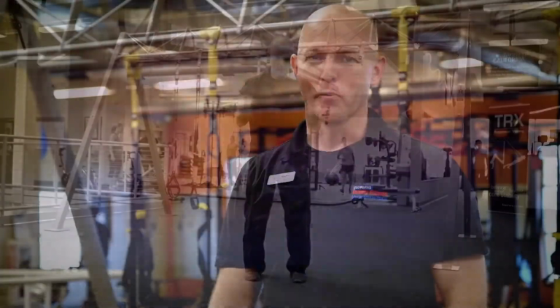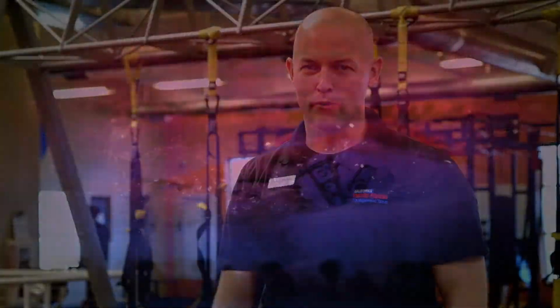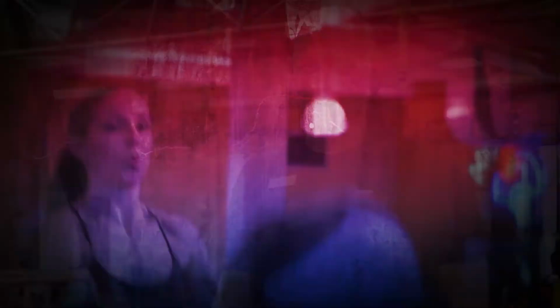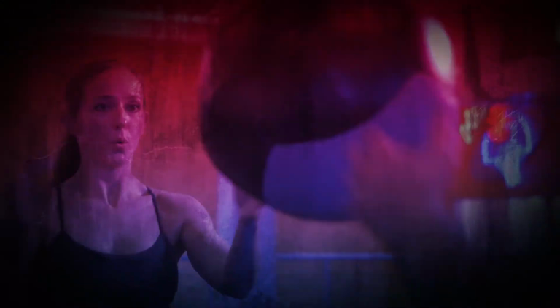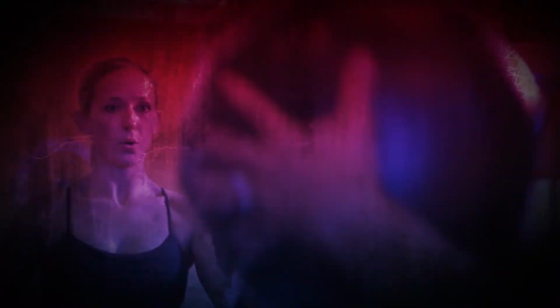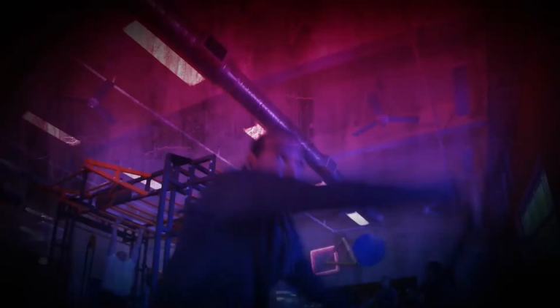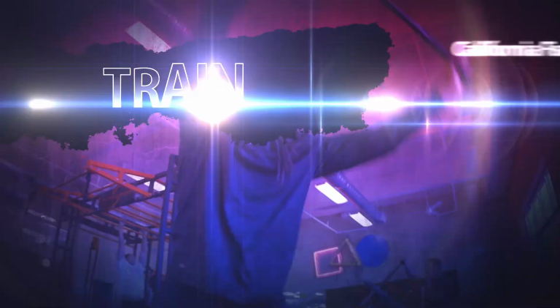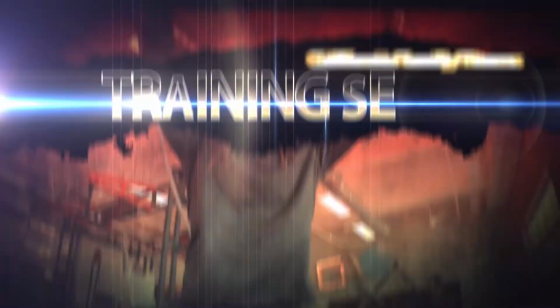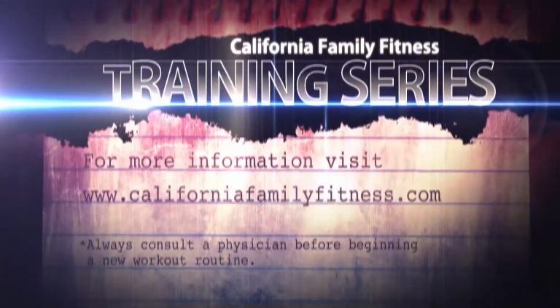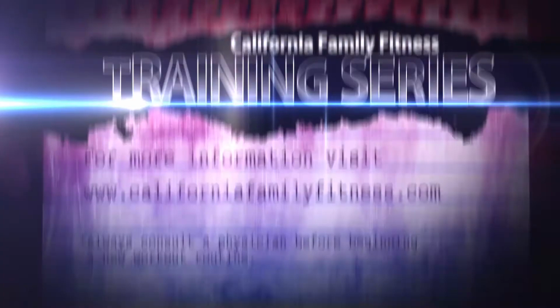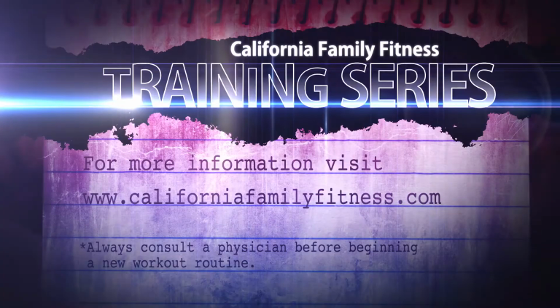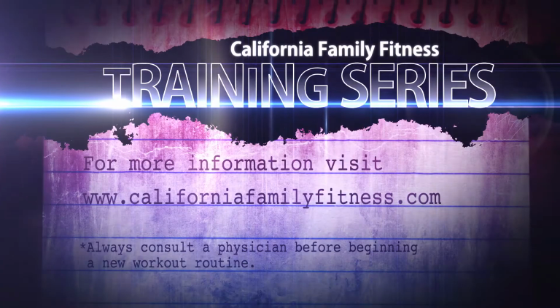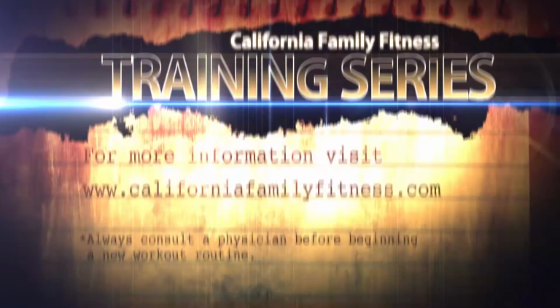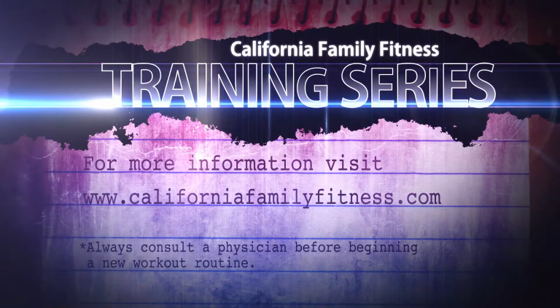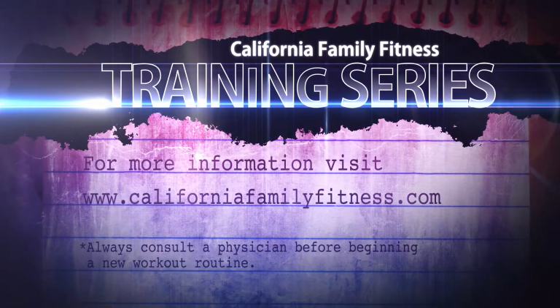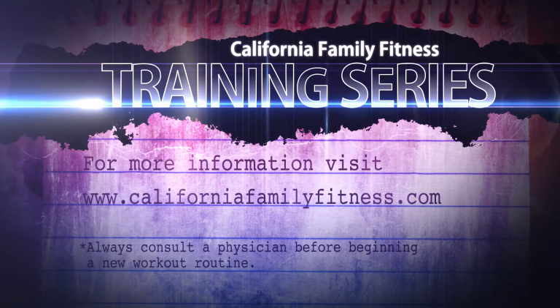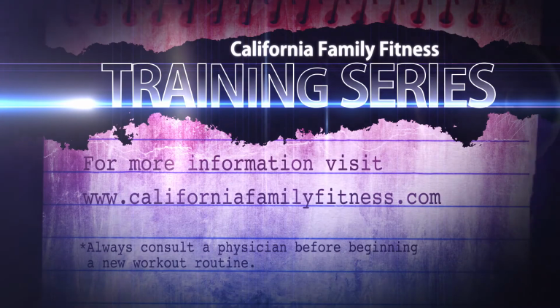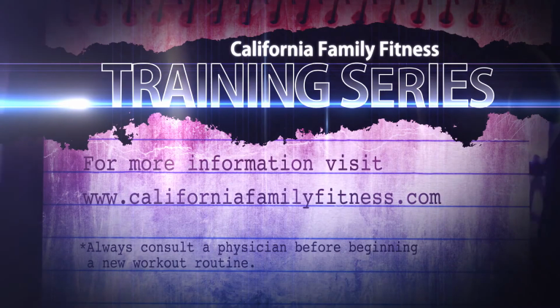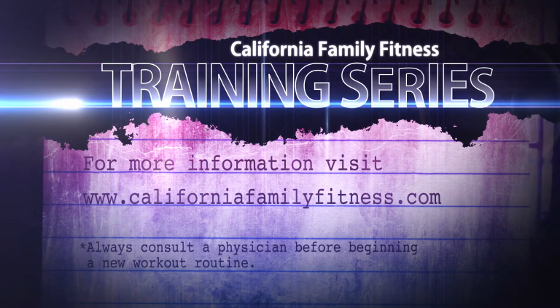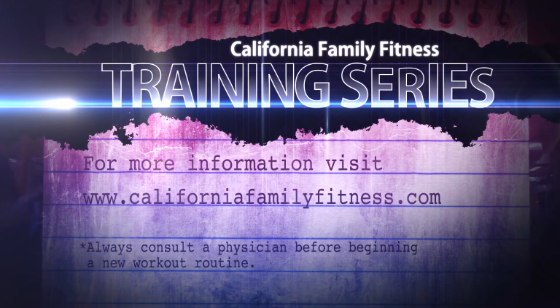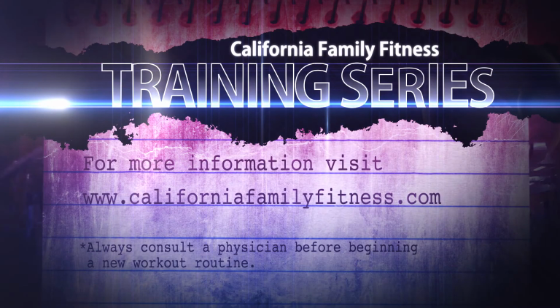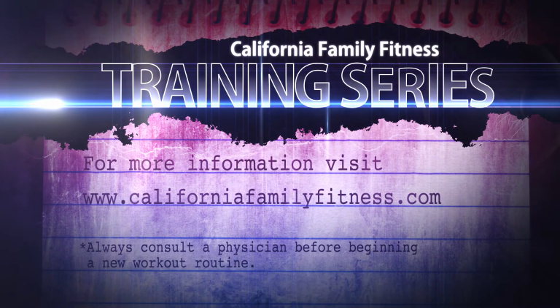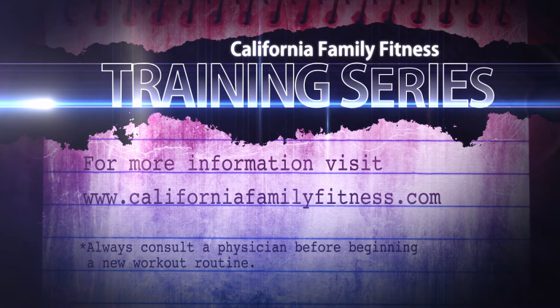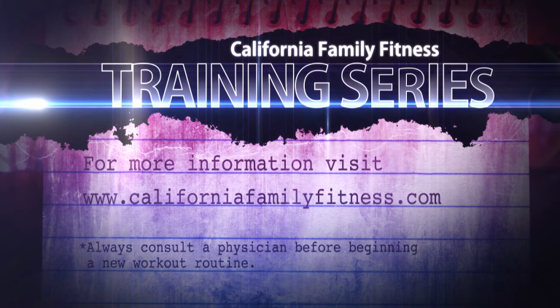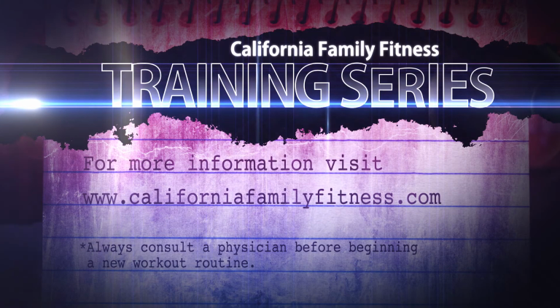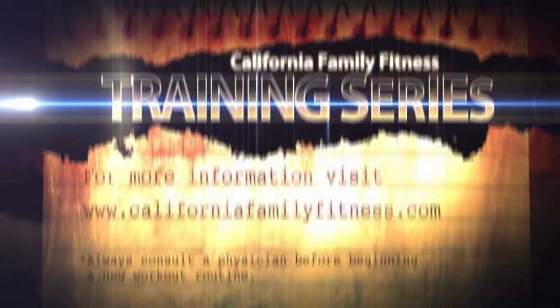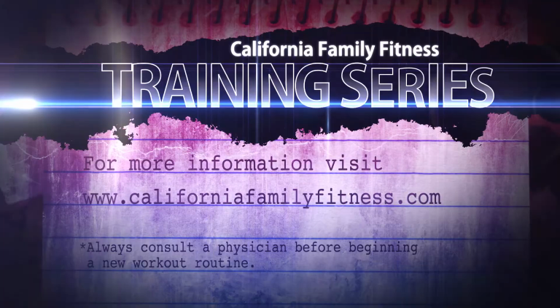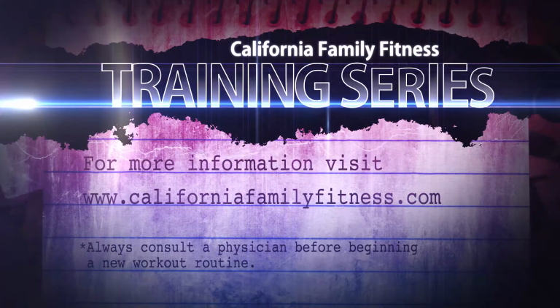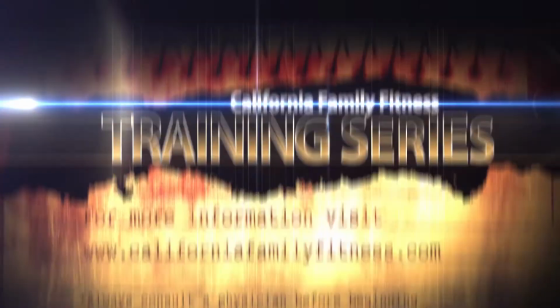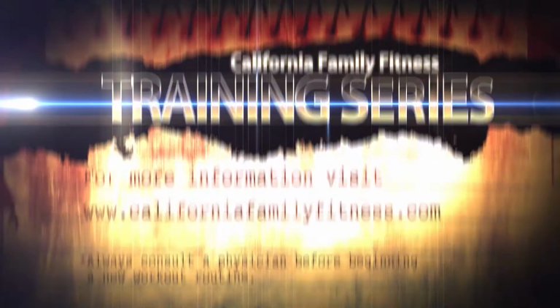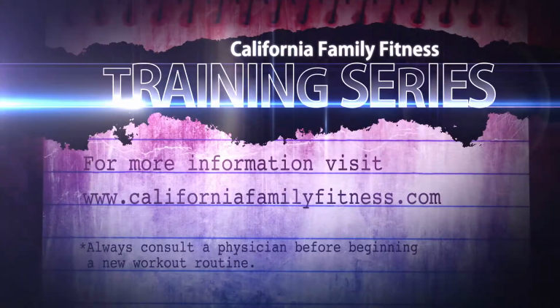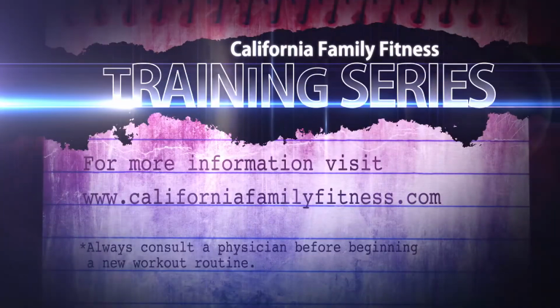For more information on how to work with one of our great personal trainers, visit our website at CaliforniaFamilyFitness.com.